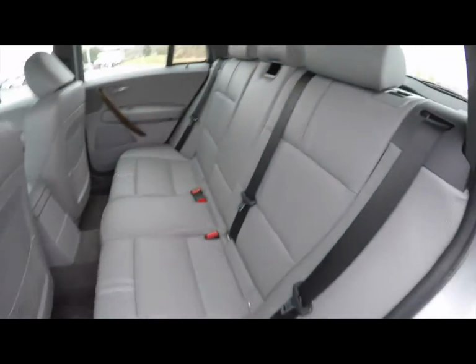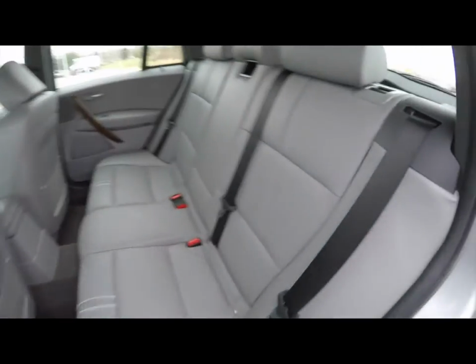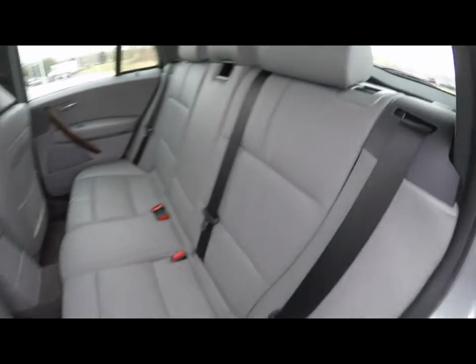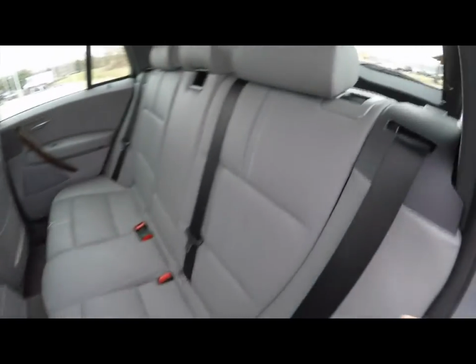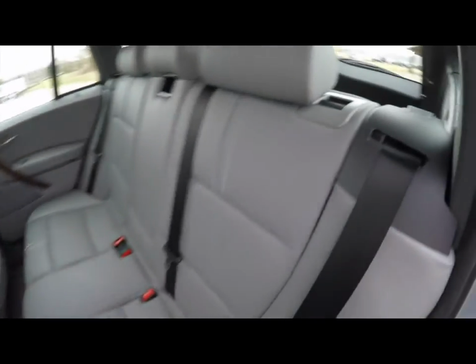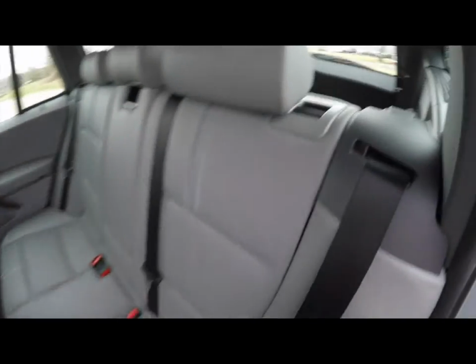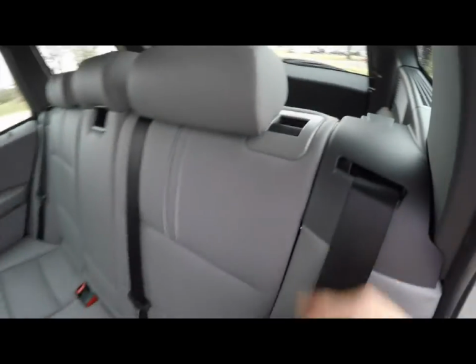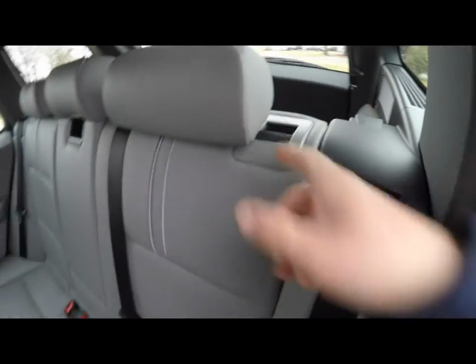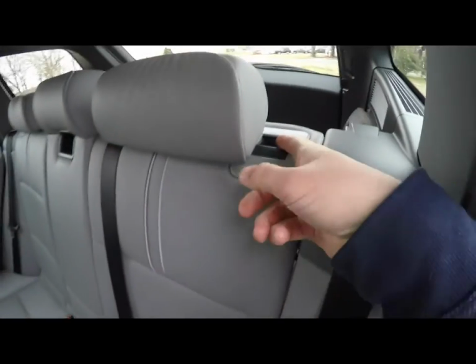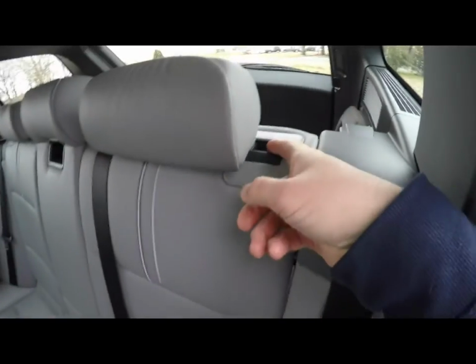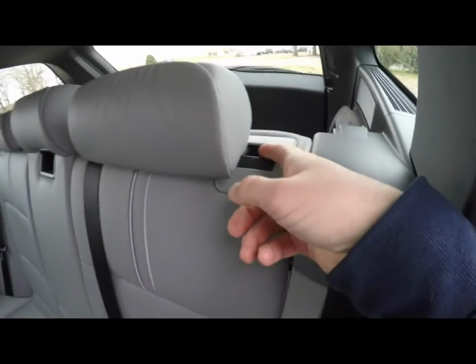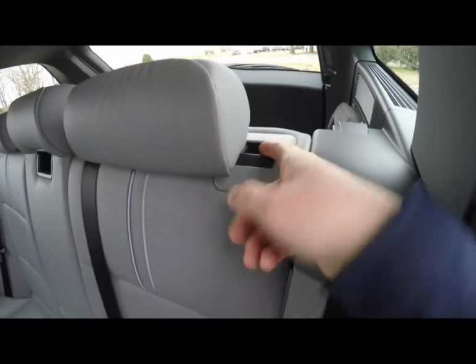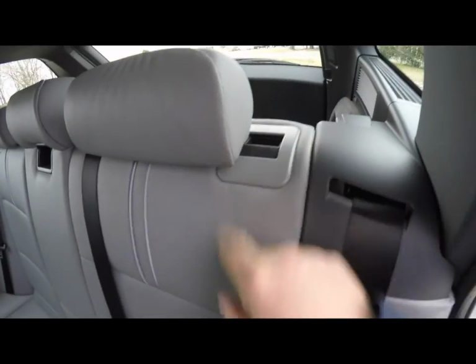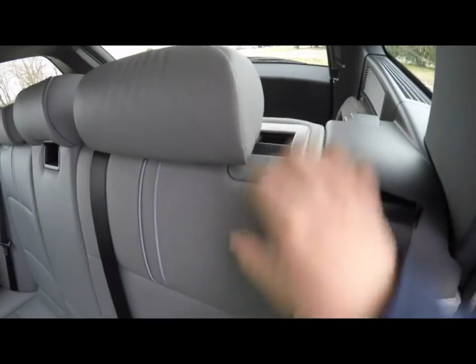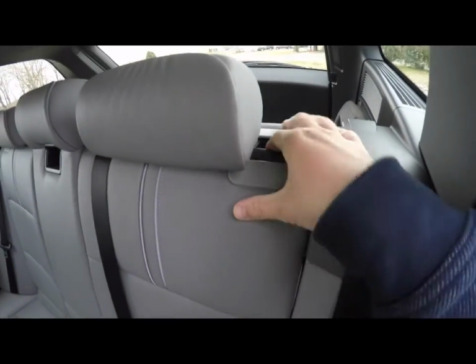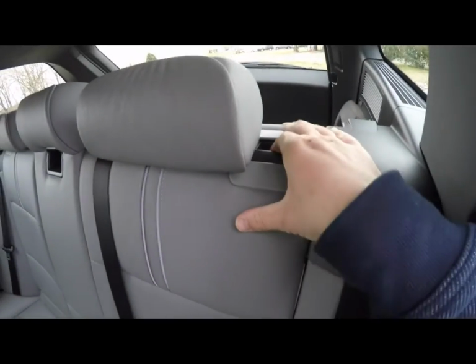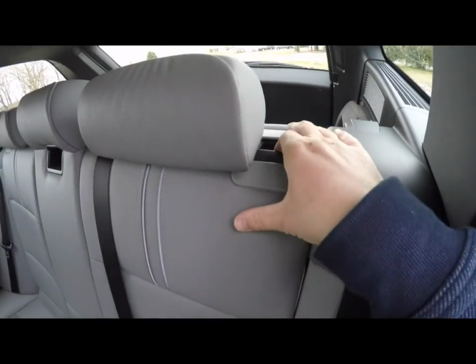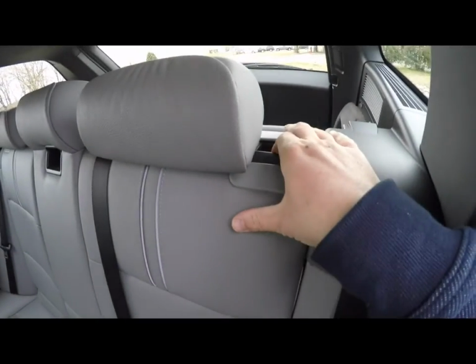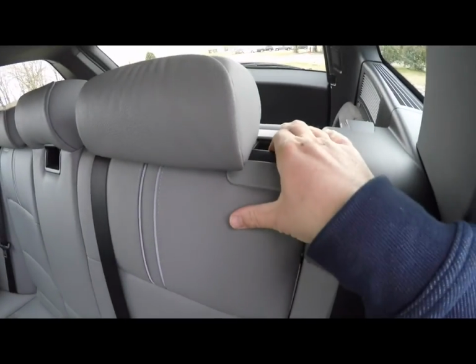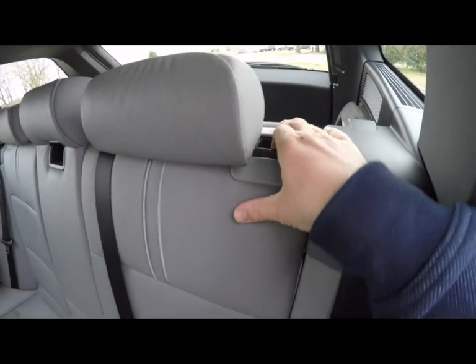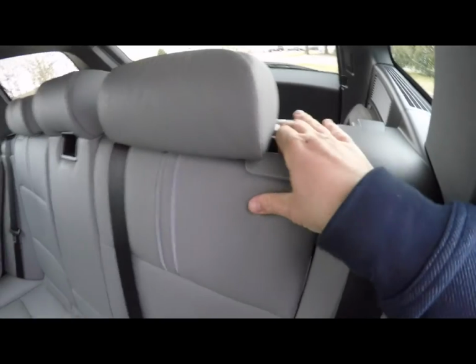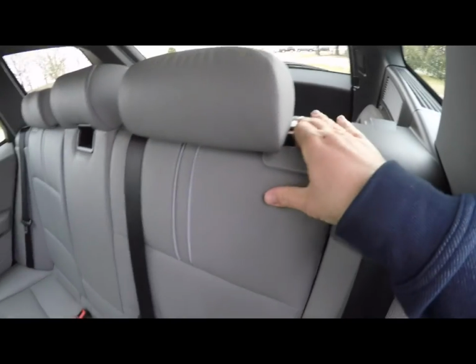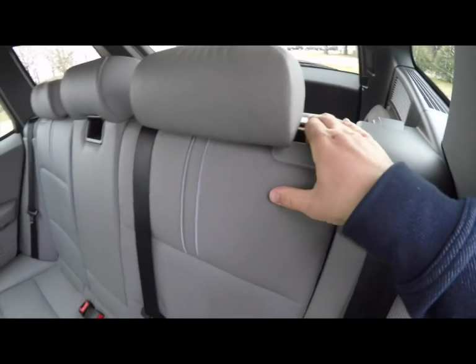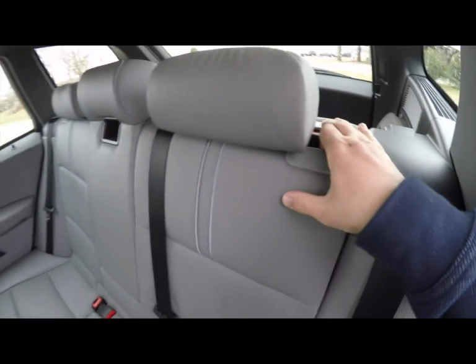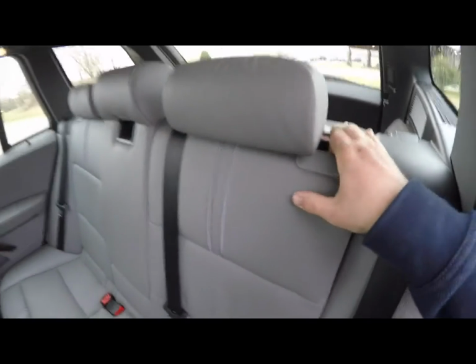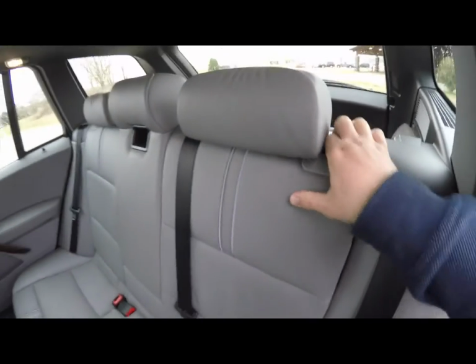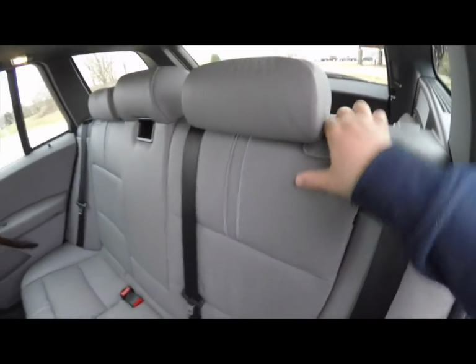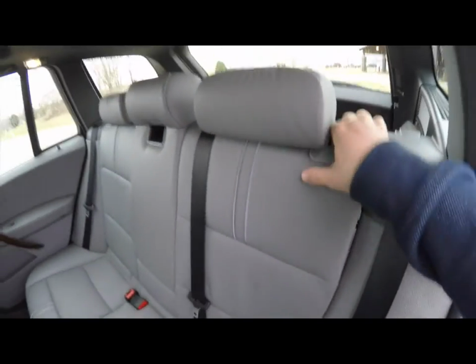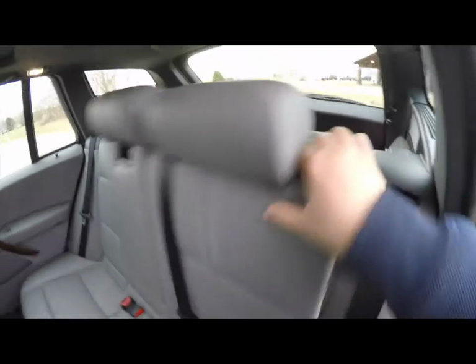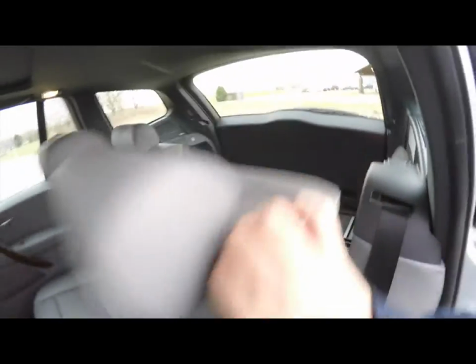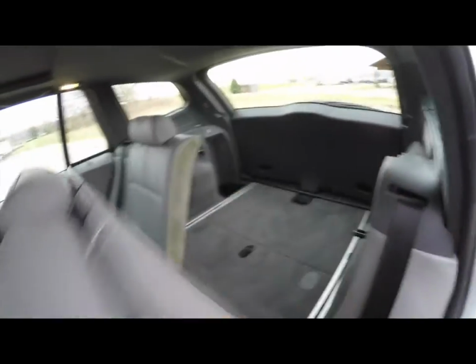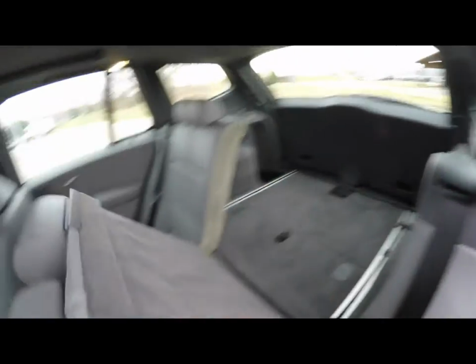To fold the seats, it's easy. Right next to the head restraint, there's a little black tab — just pull on that and pull the seat forward.